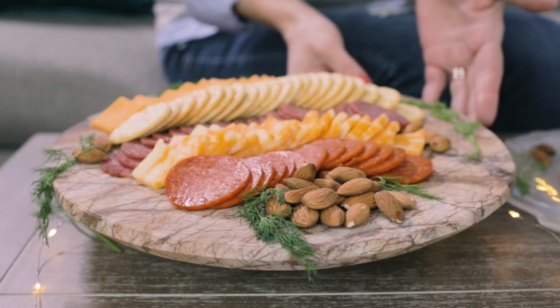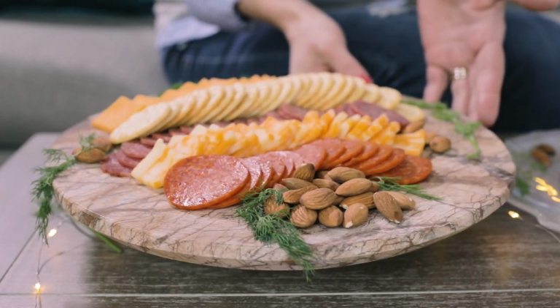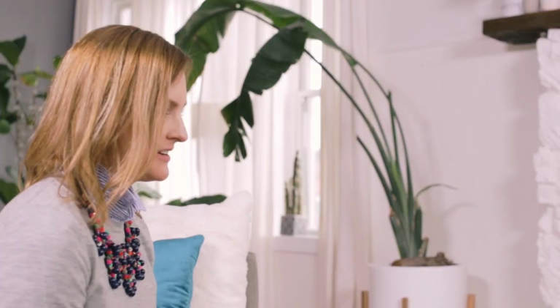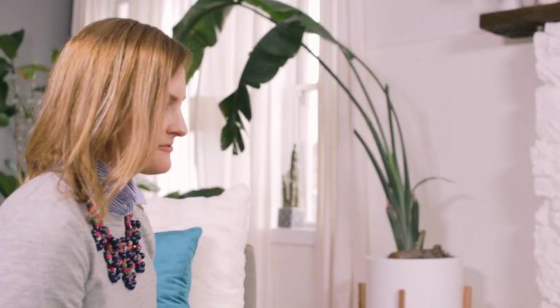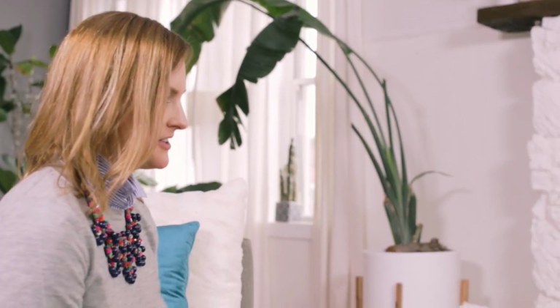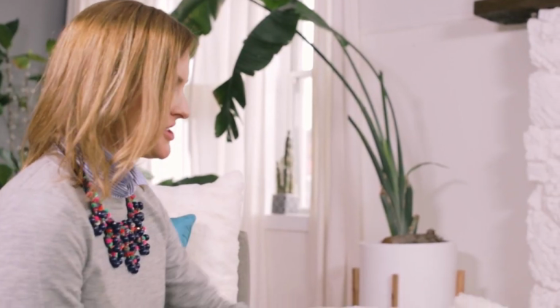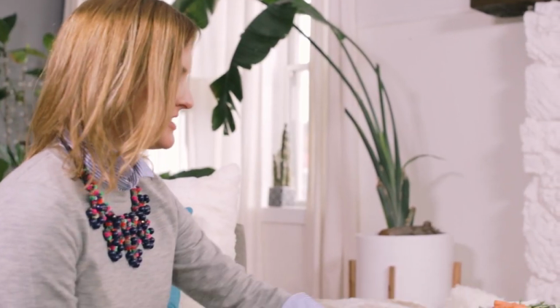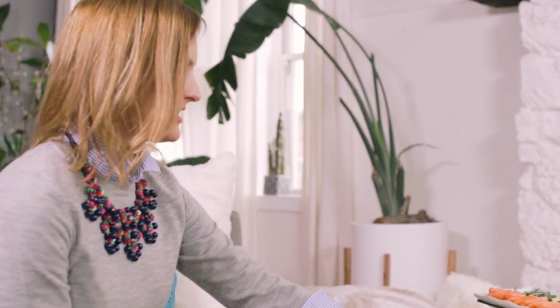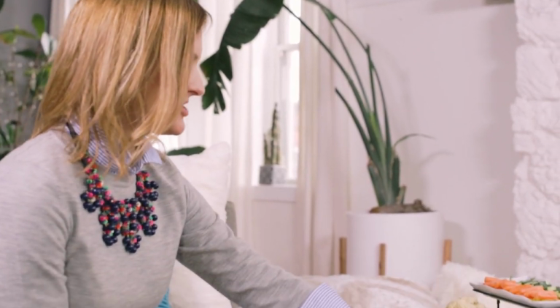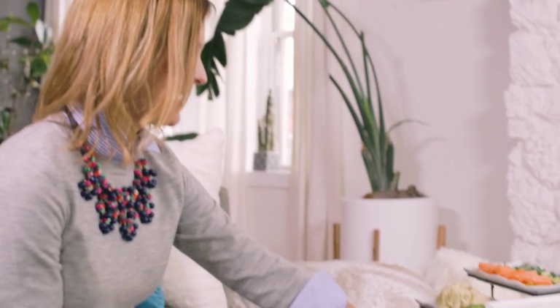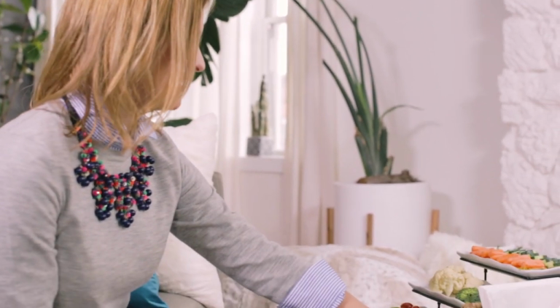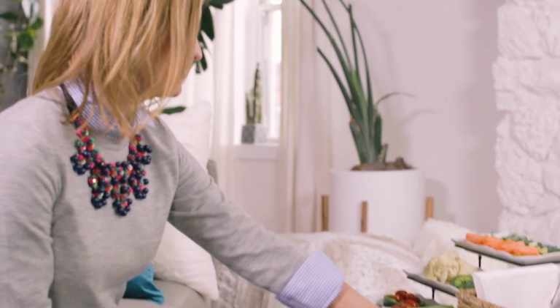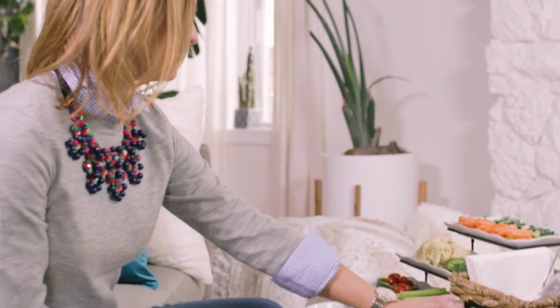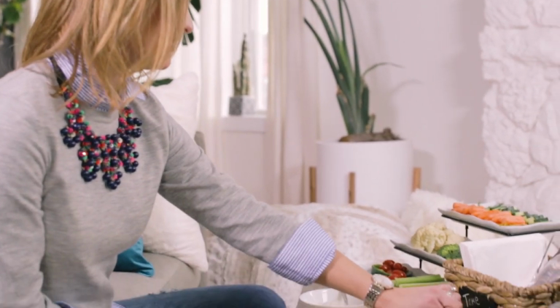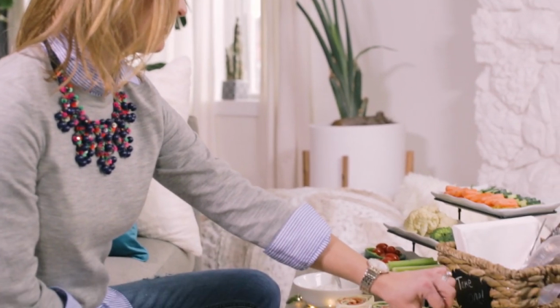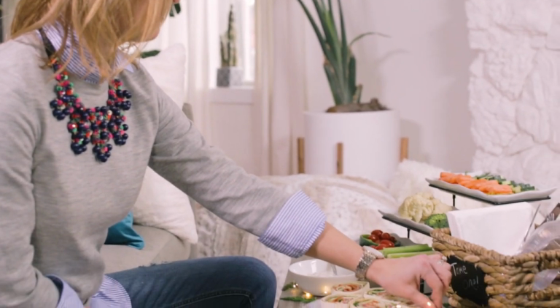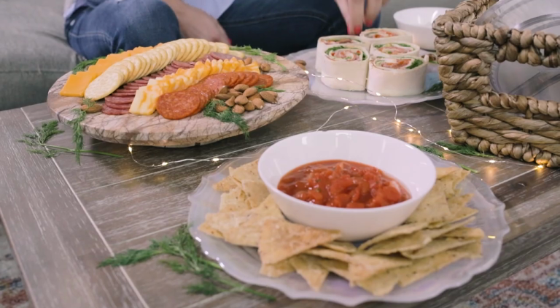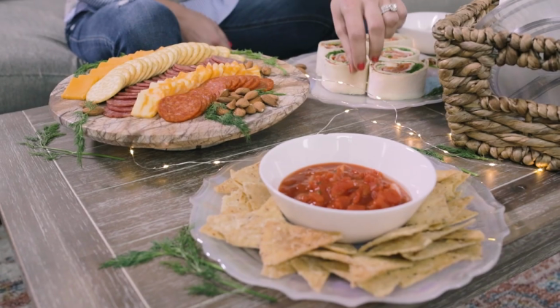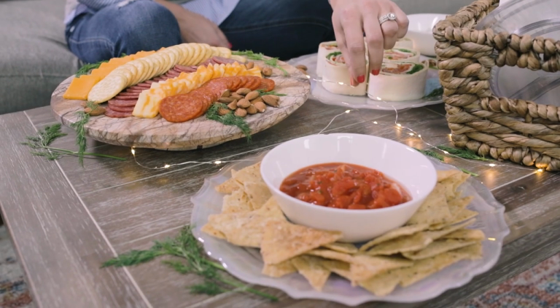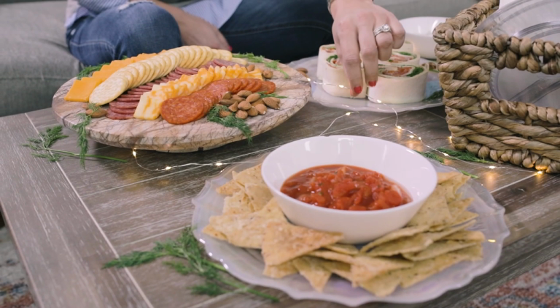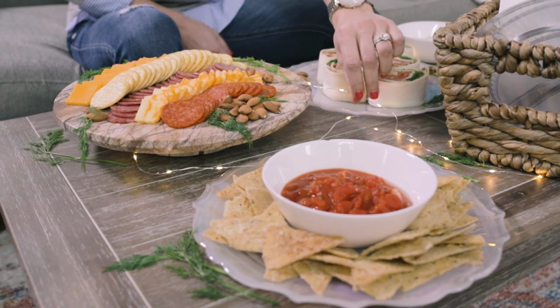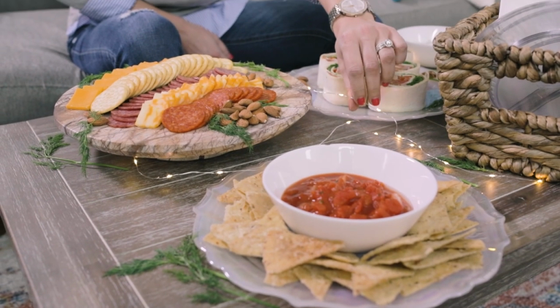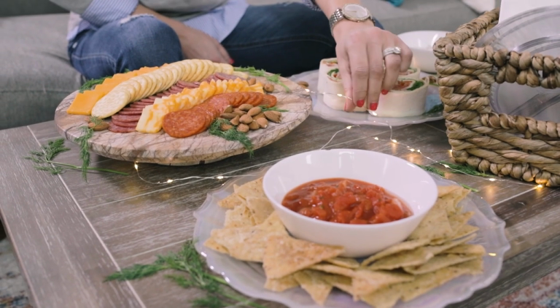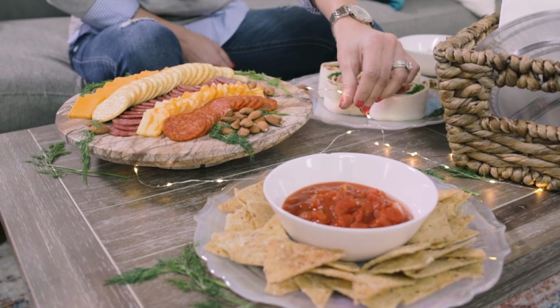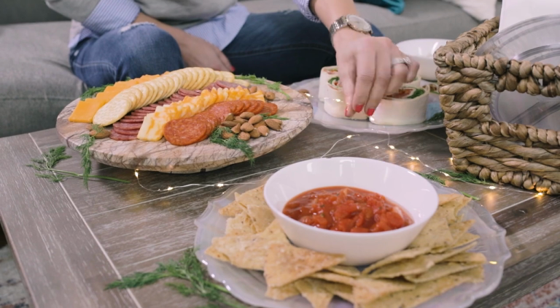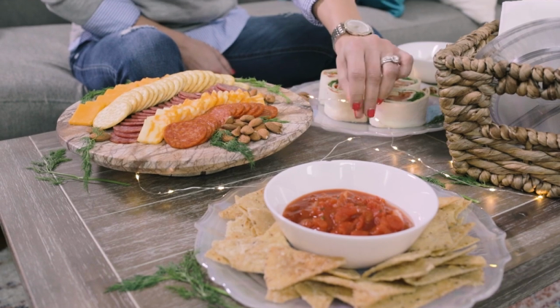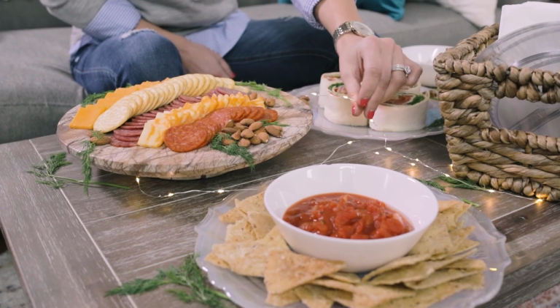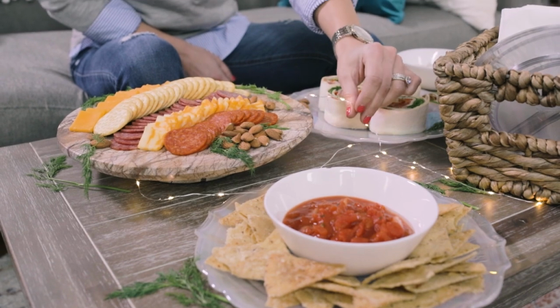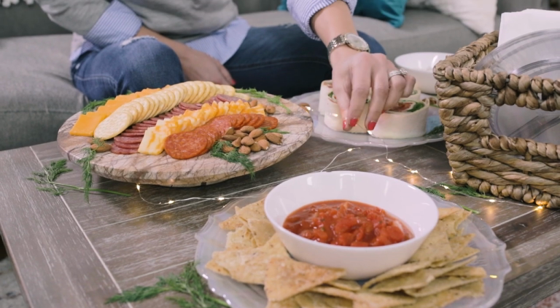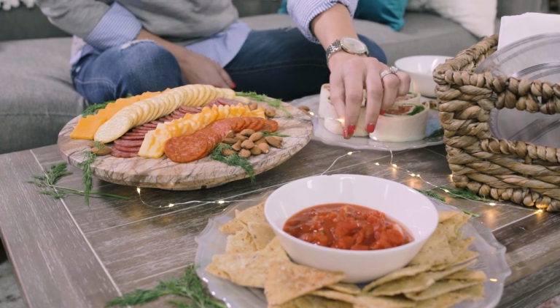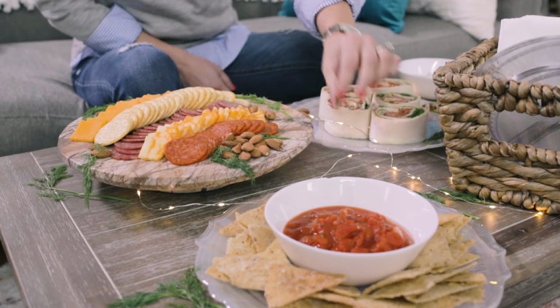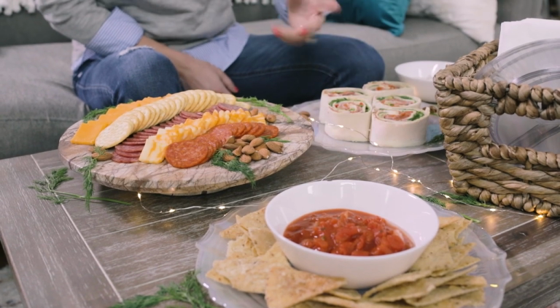And as a finishing touch, I added just a couple of twinkle lights for that extra little sparkle and ambience.